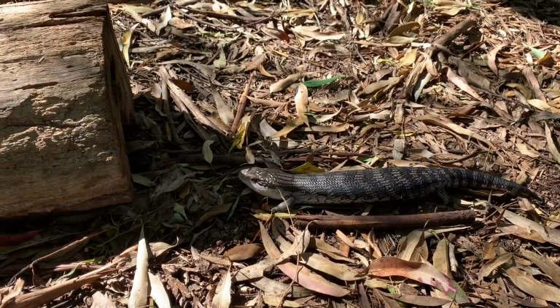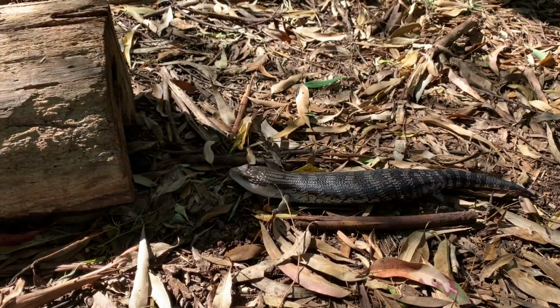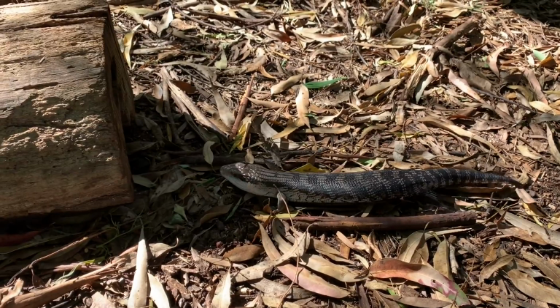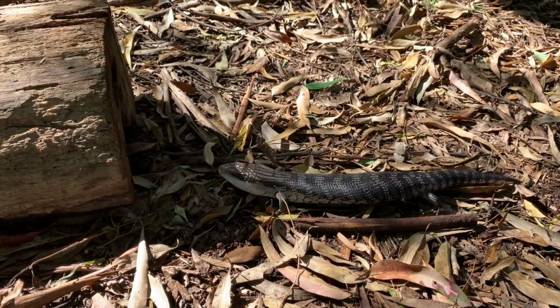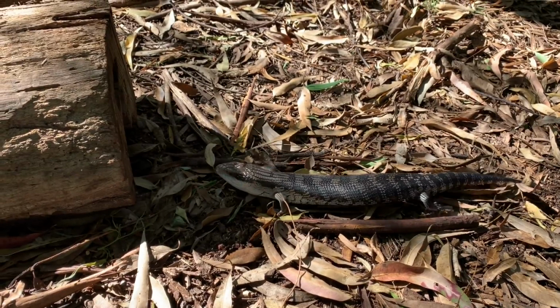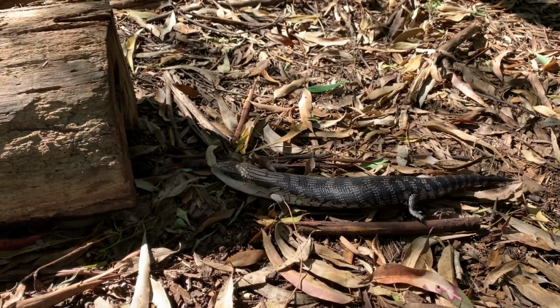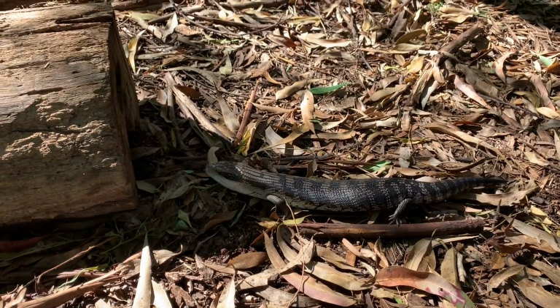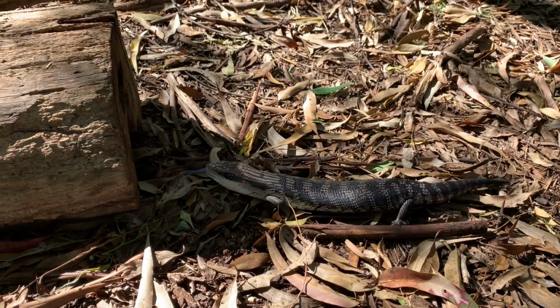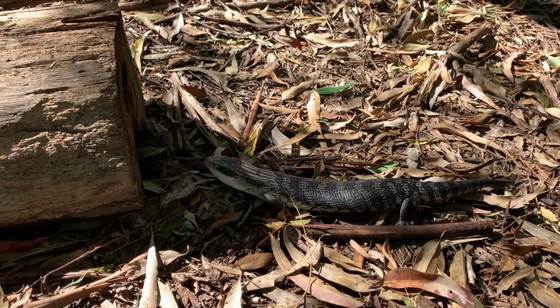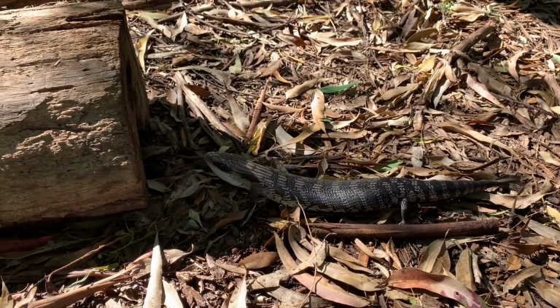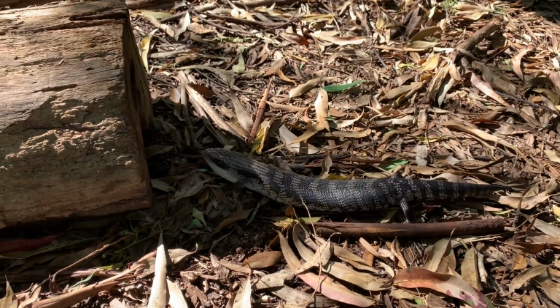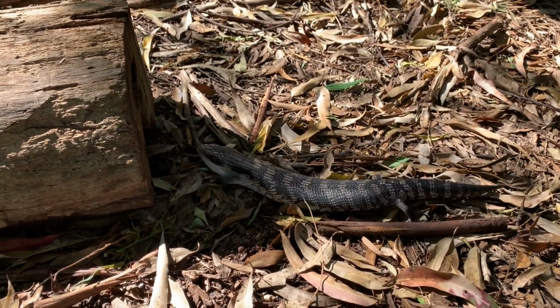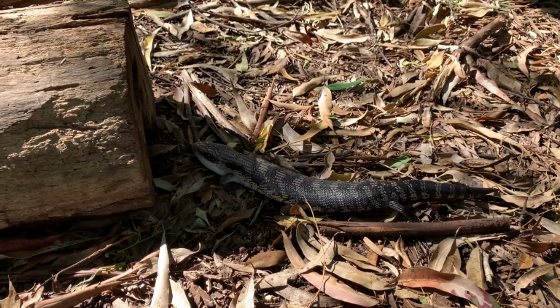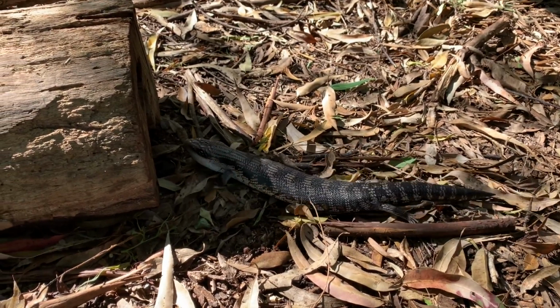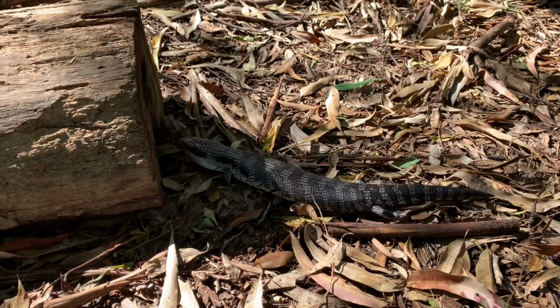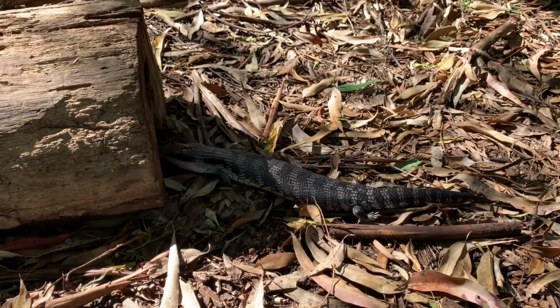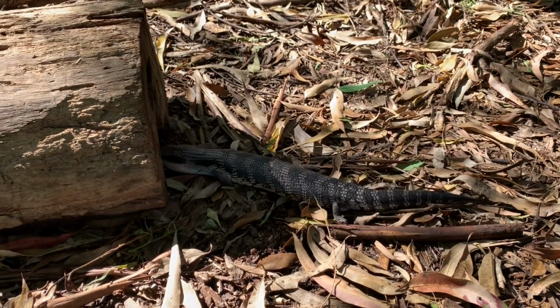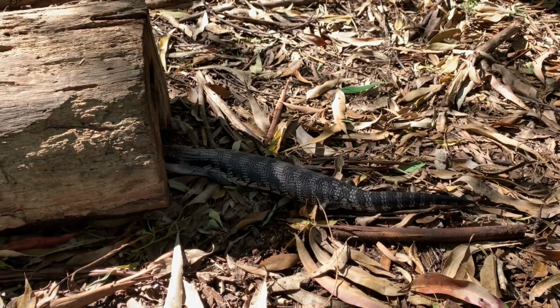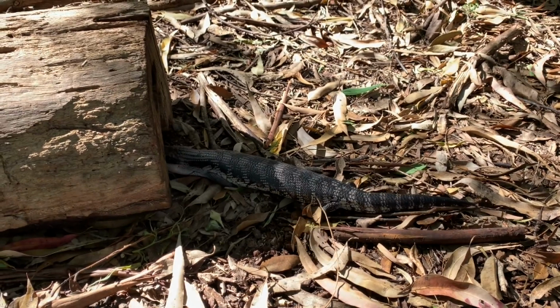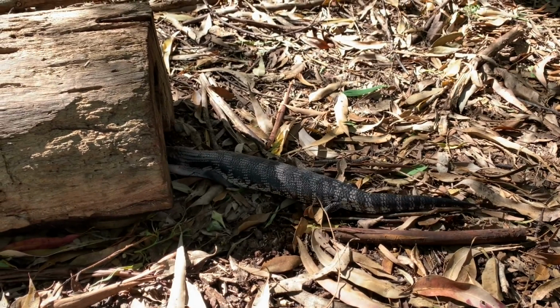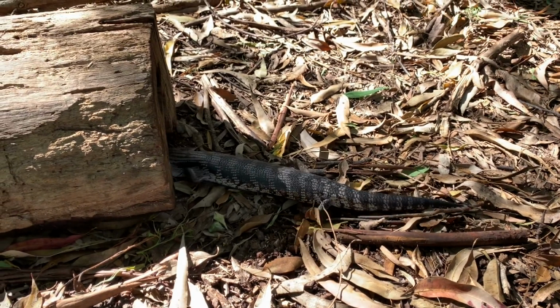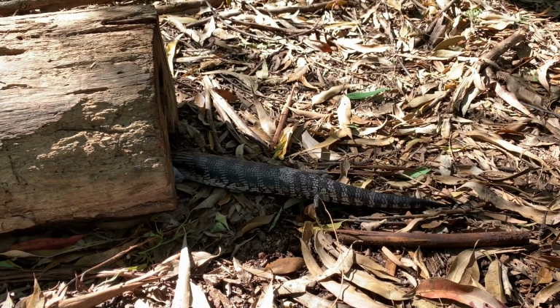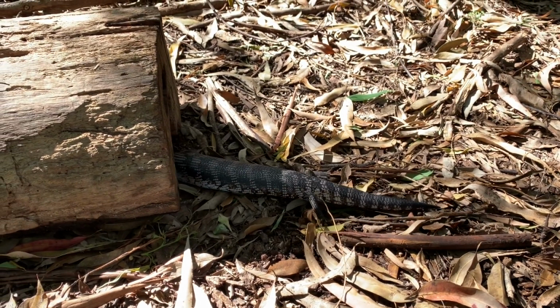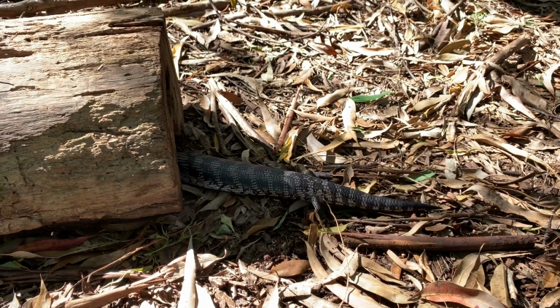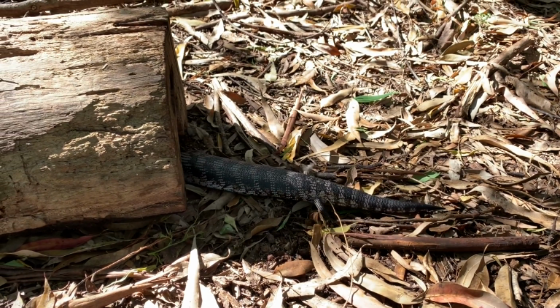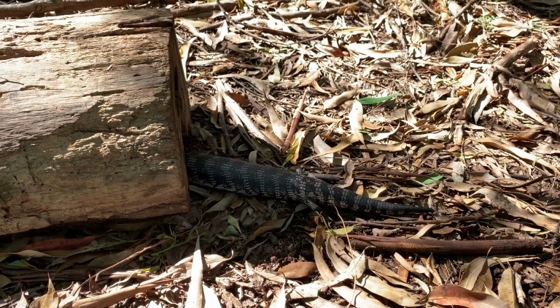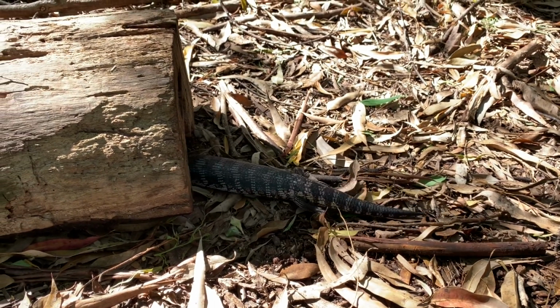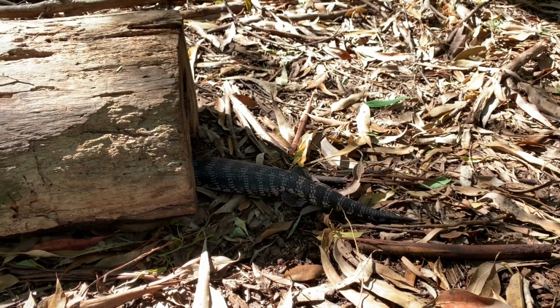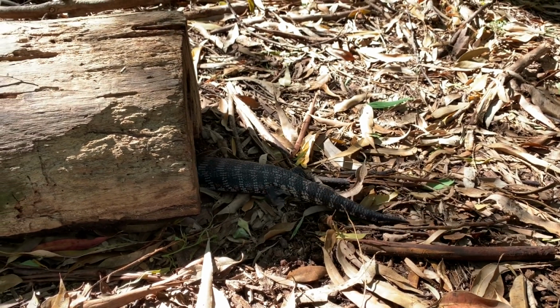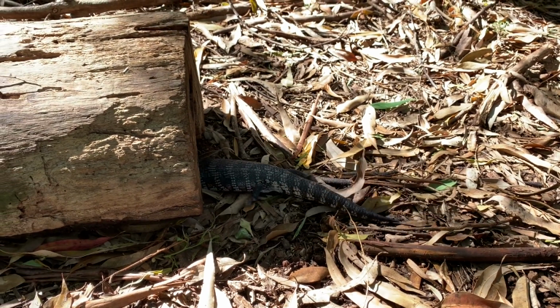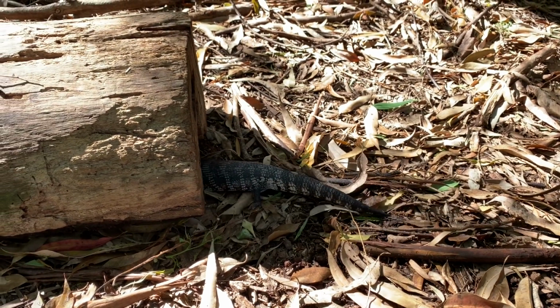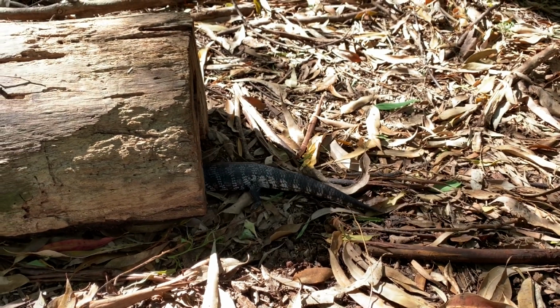Blue-tongued lizards use hollow logs for protection. This means they can escape from predators.